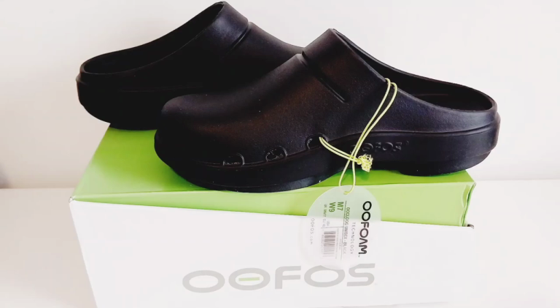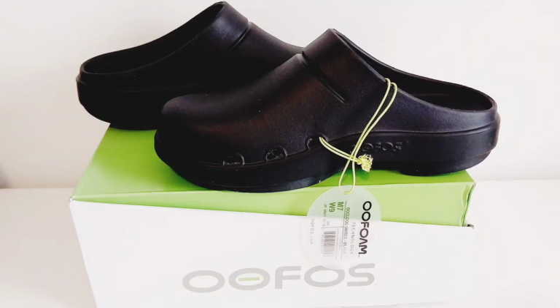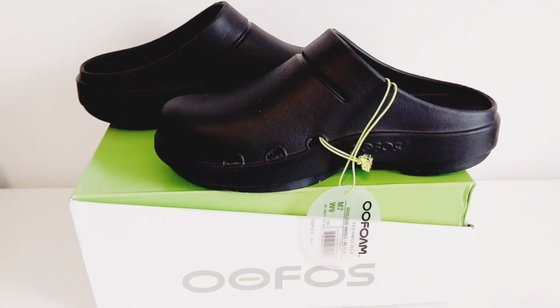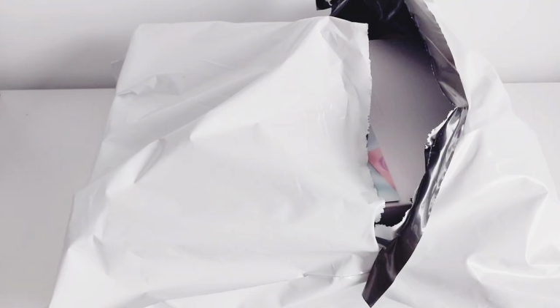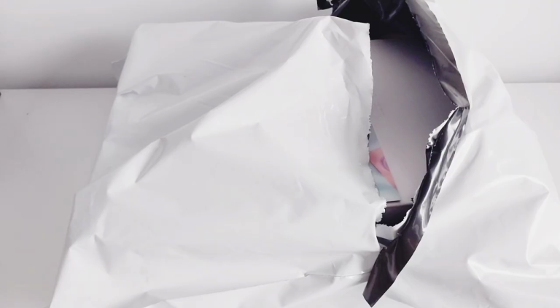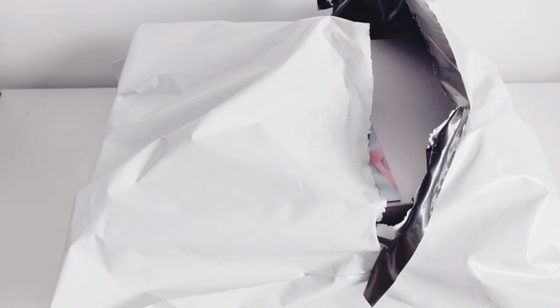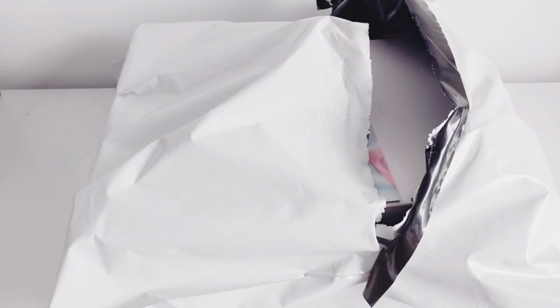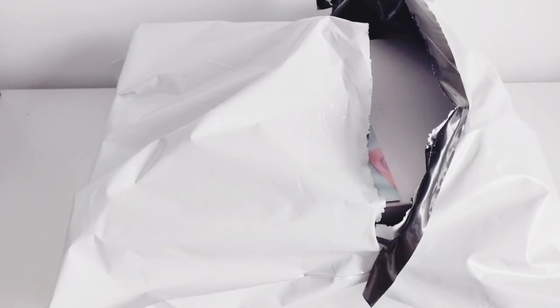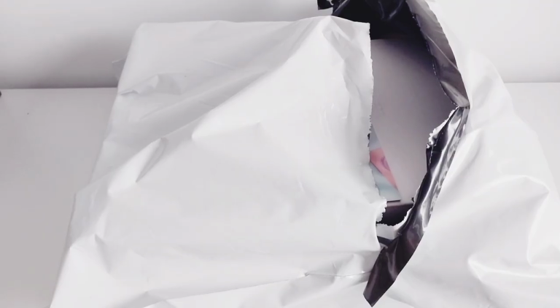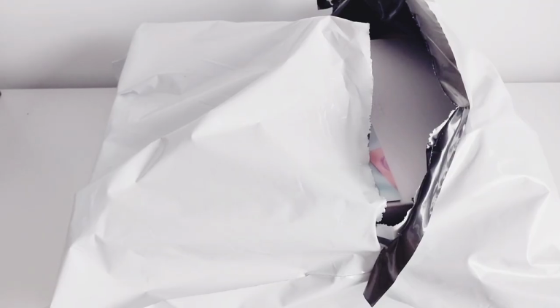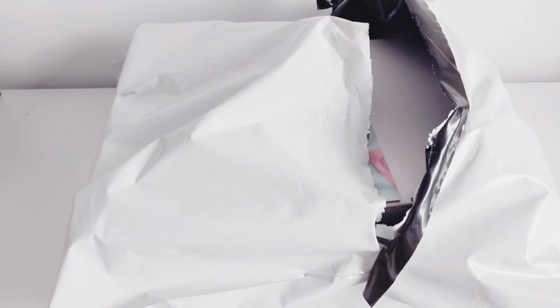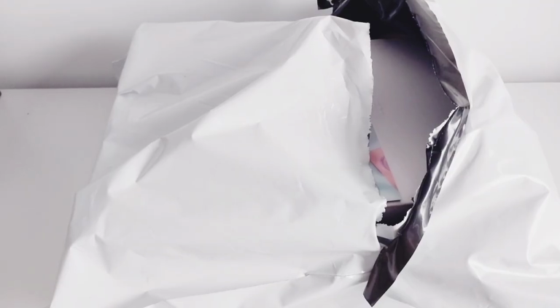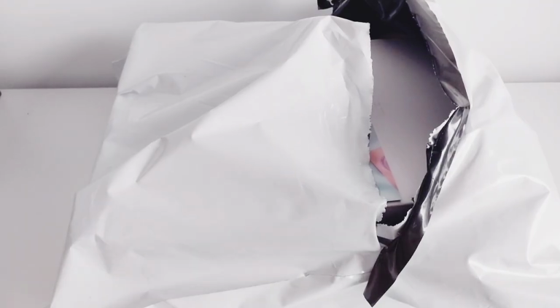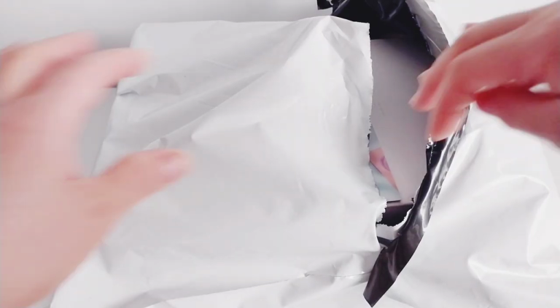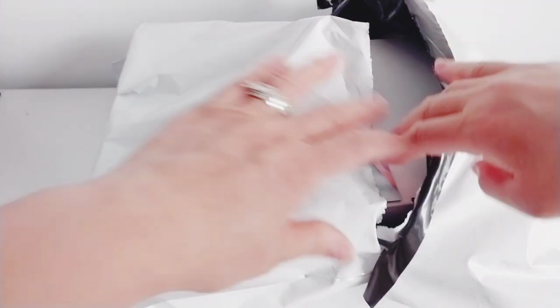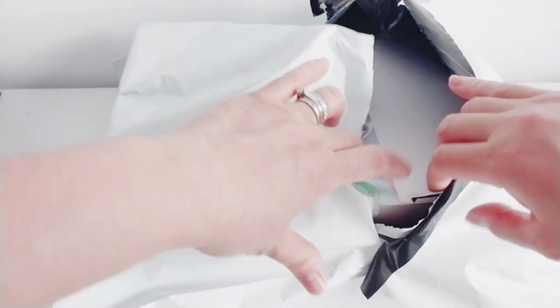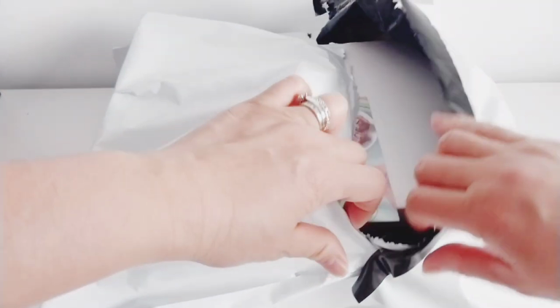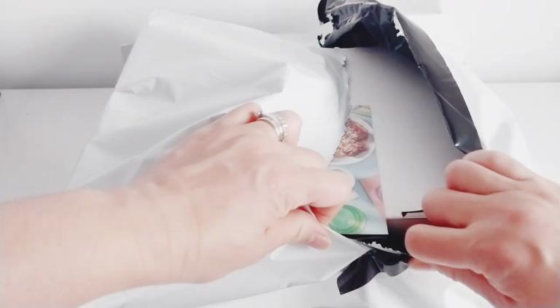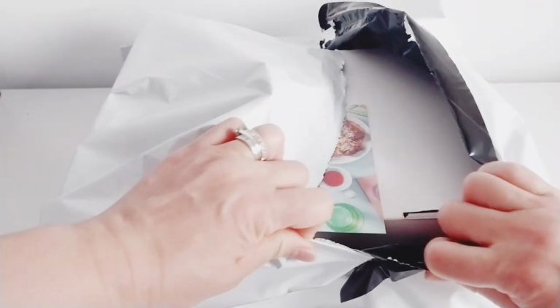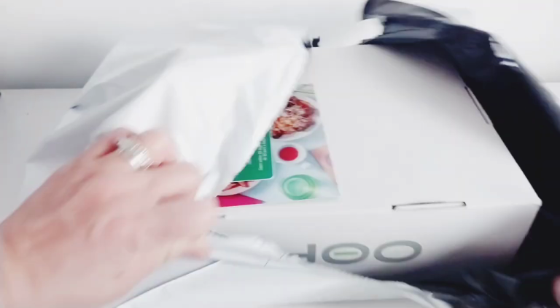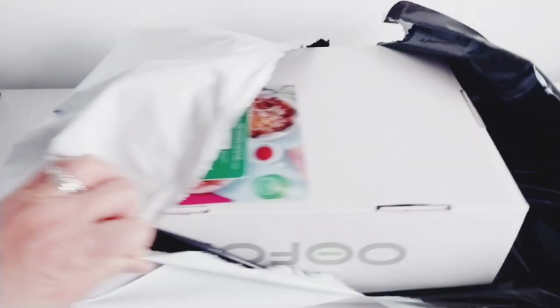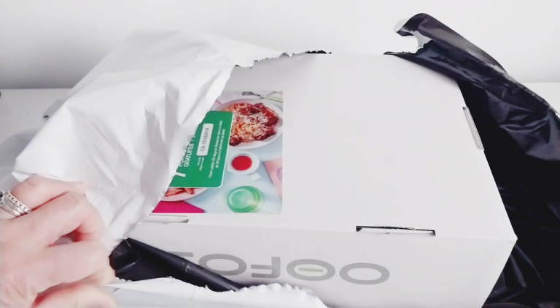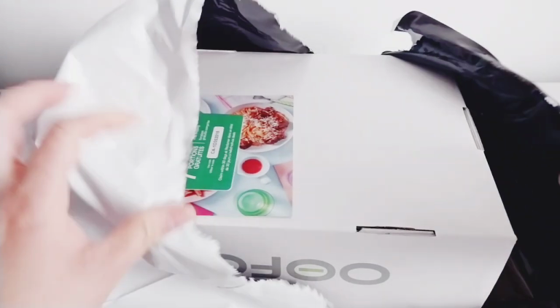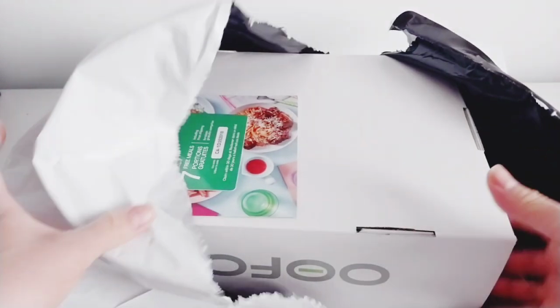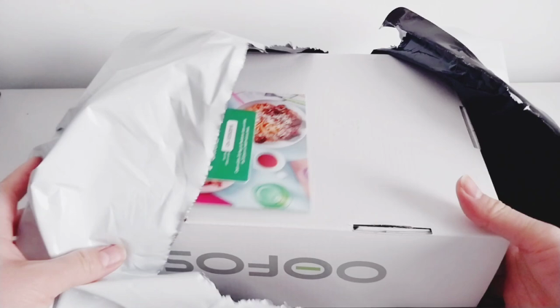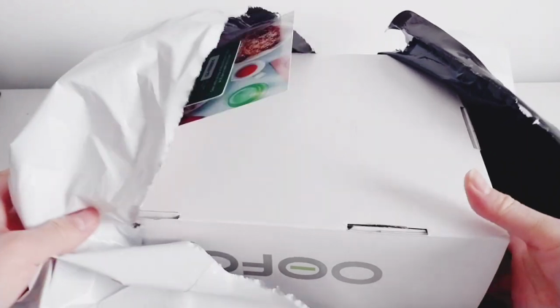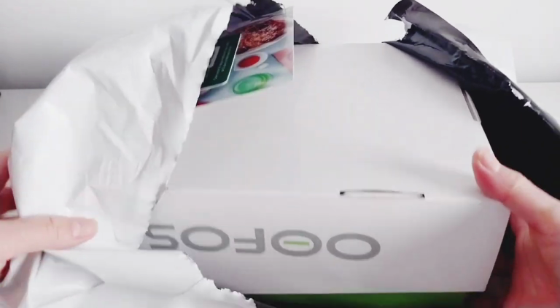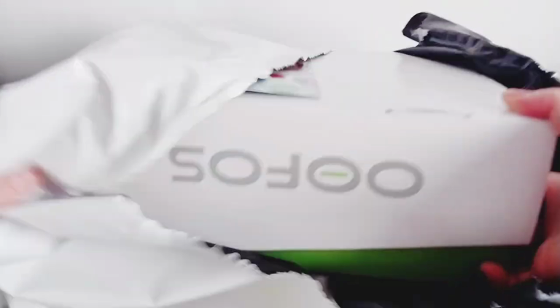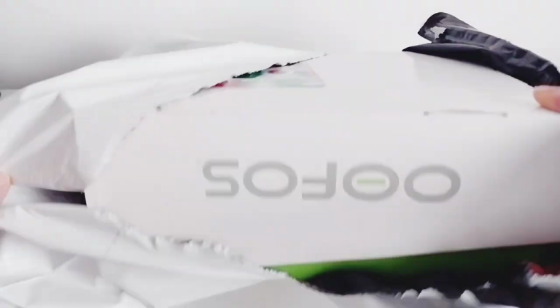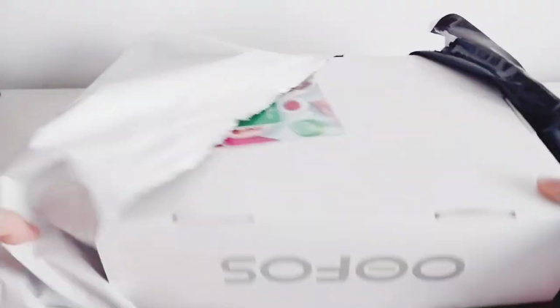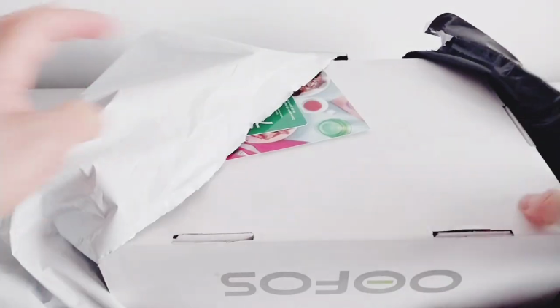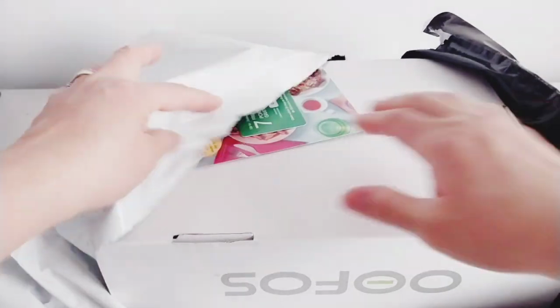Hi guys, it's Daisy here. For today's video, I will show you my OOFOS clogs.